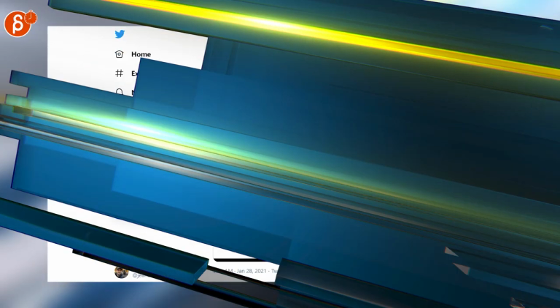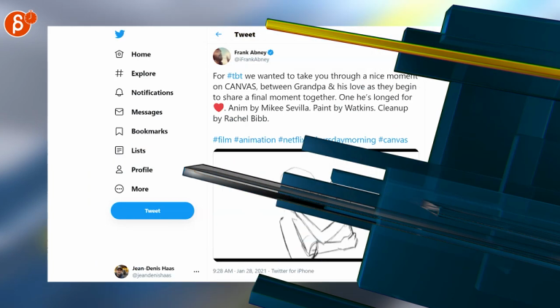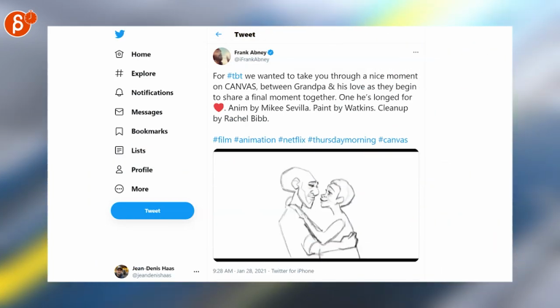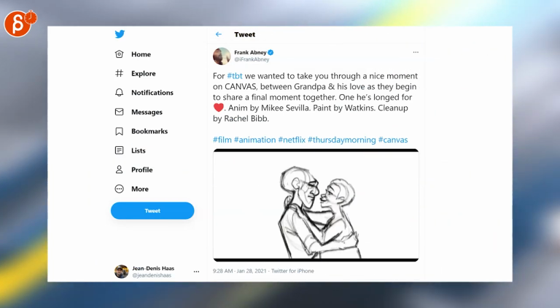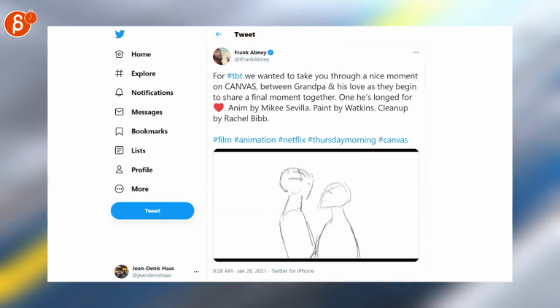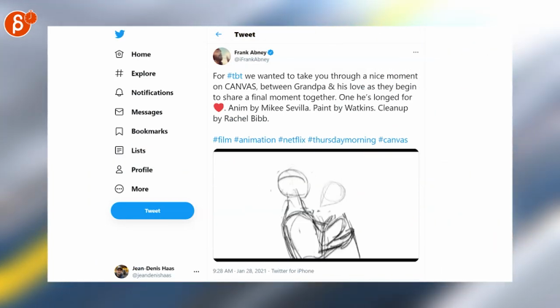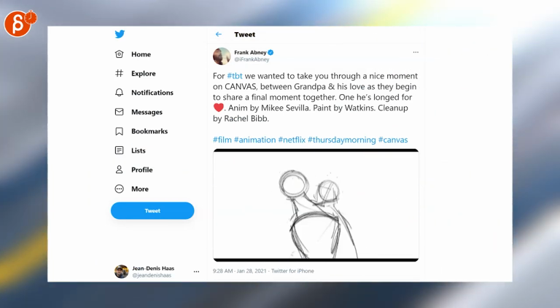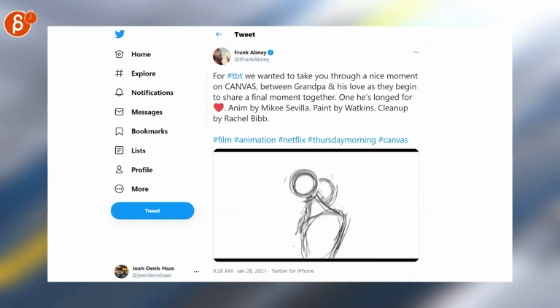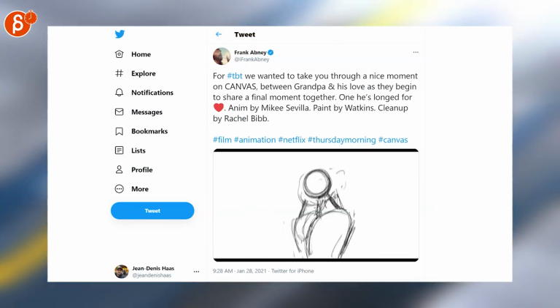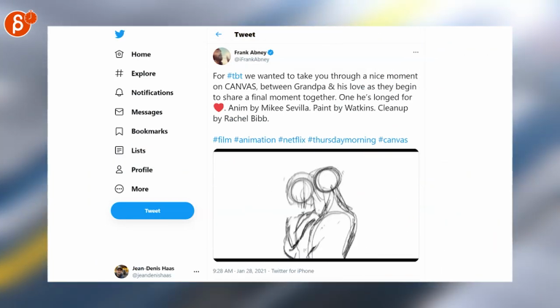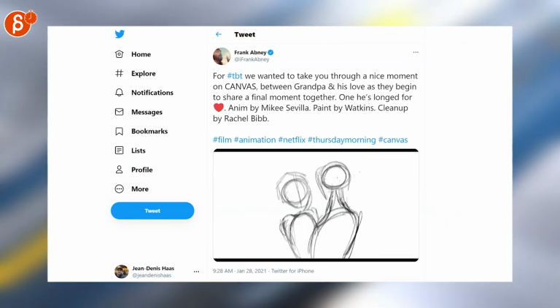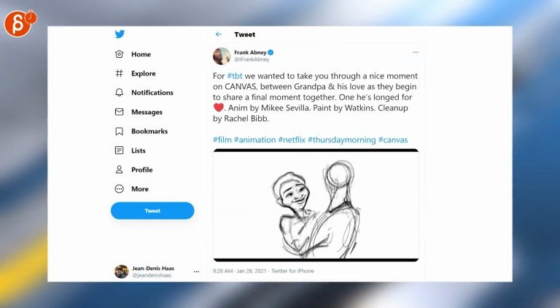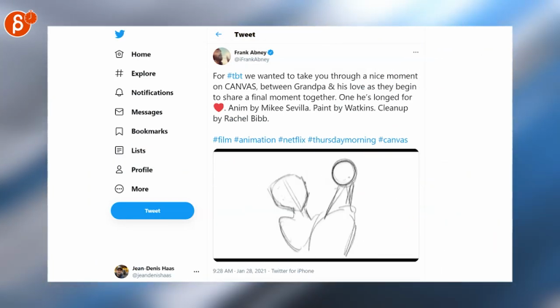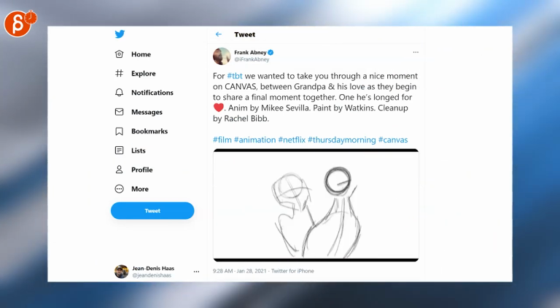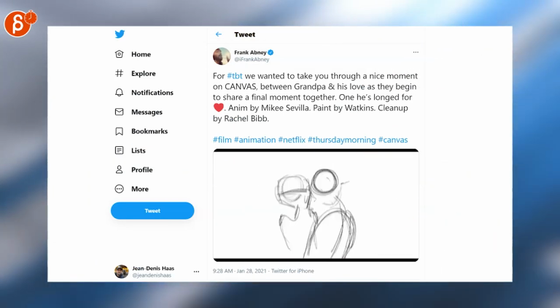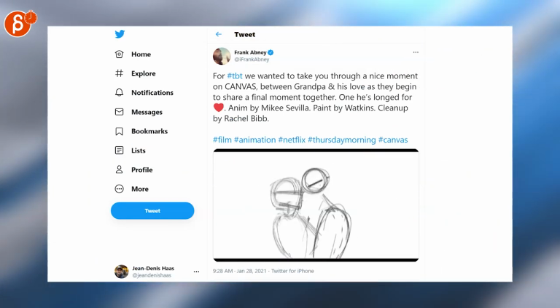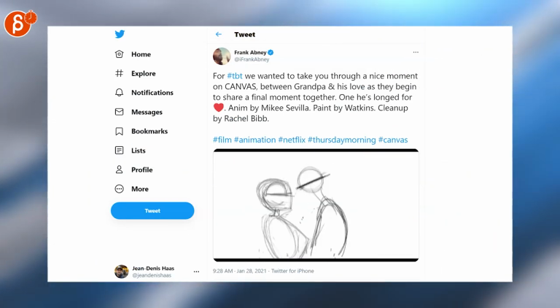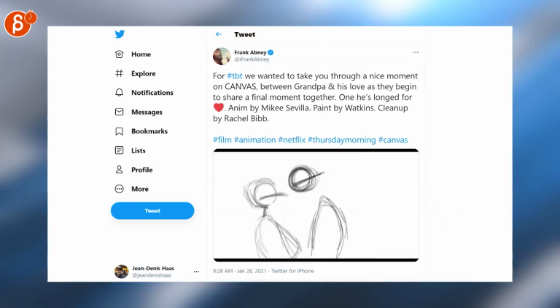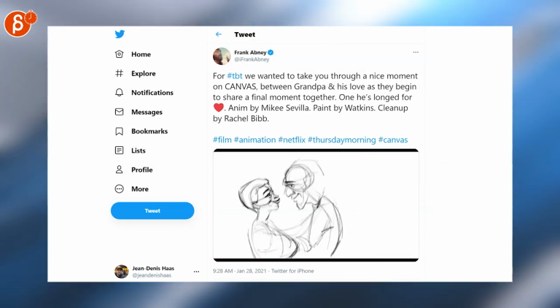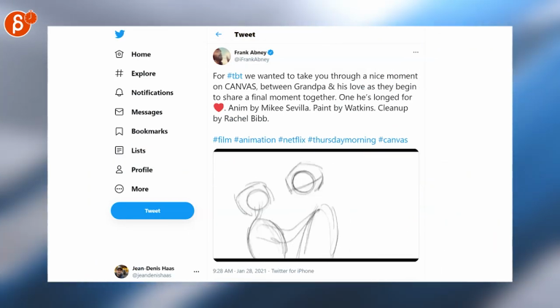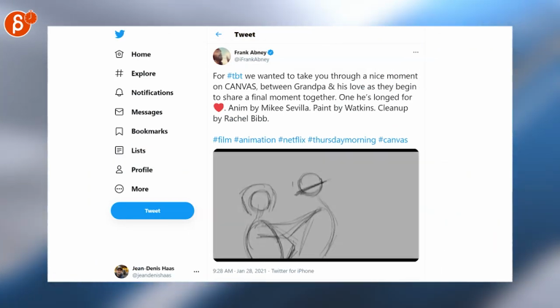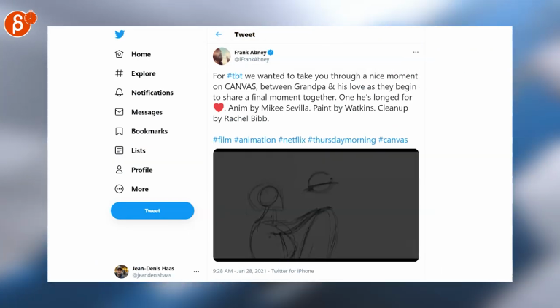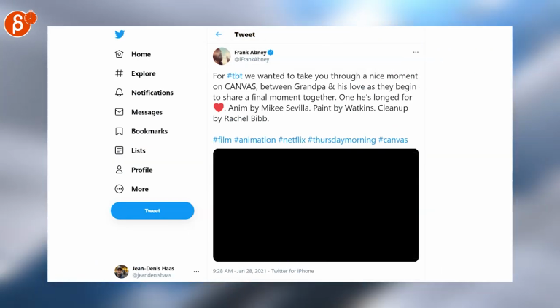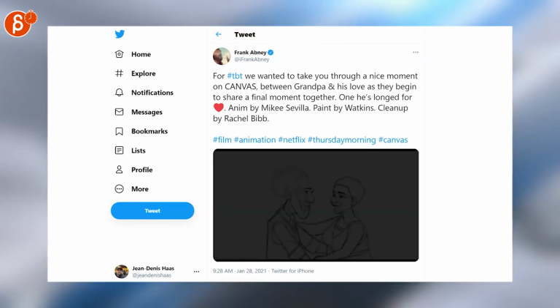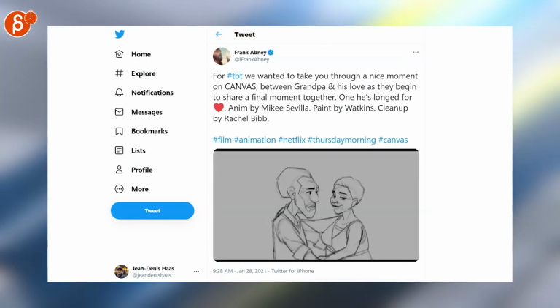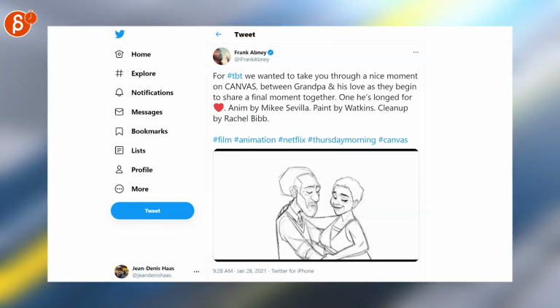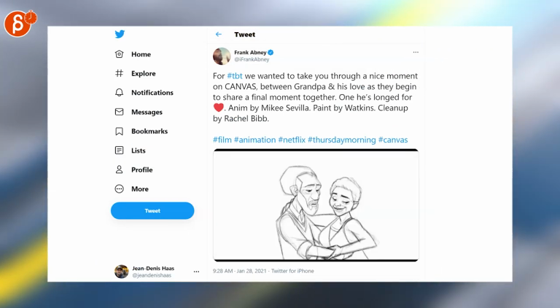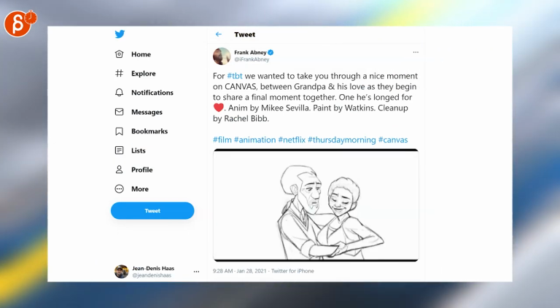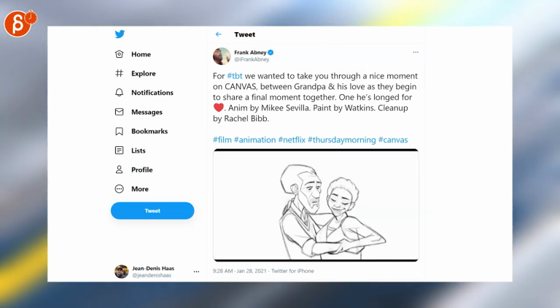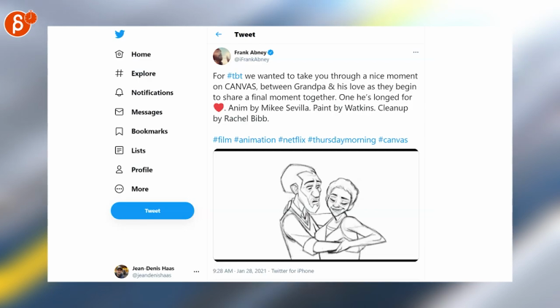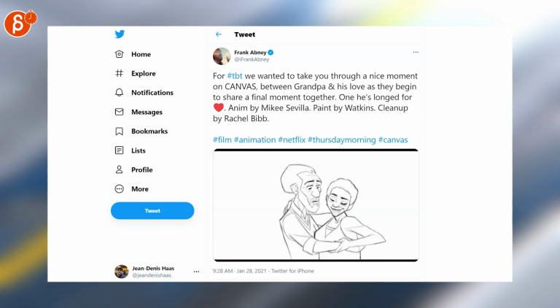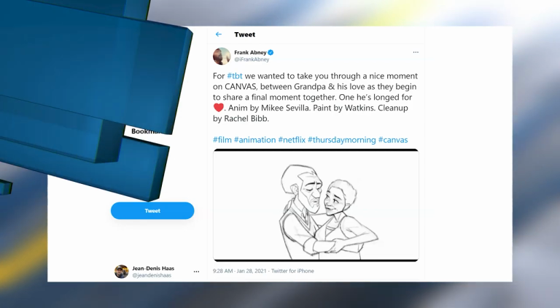Always a fan of seeing progression reels, especially when it comes to pencil tests and their cleanup. Check out this clip for Frank Gabney's canvas.